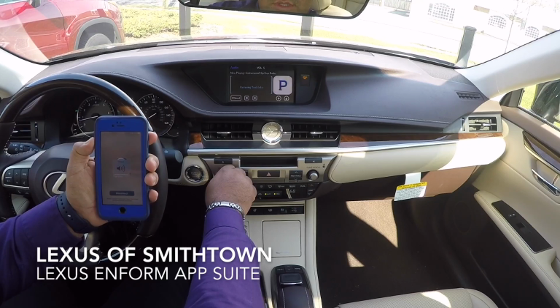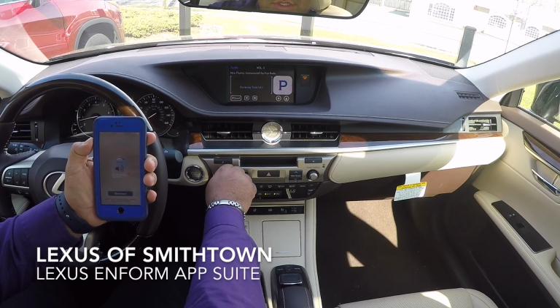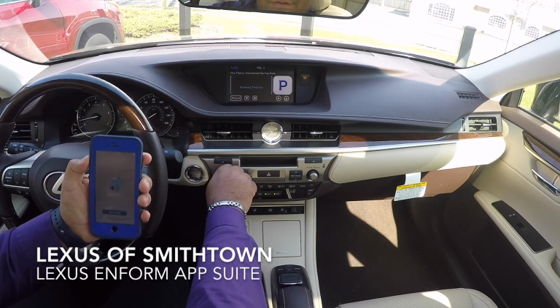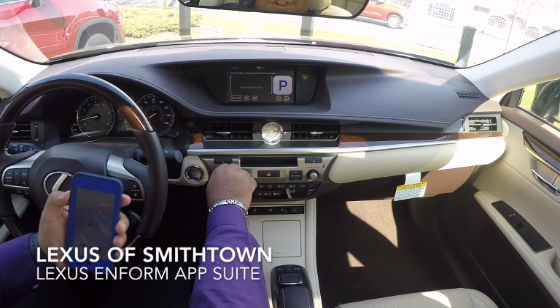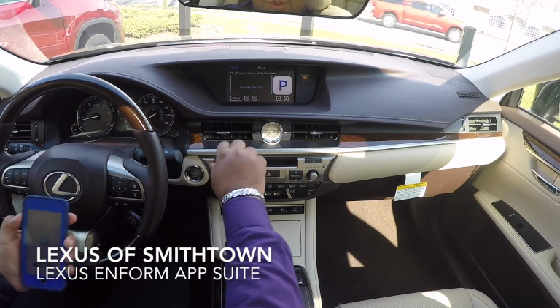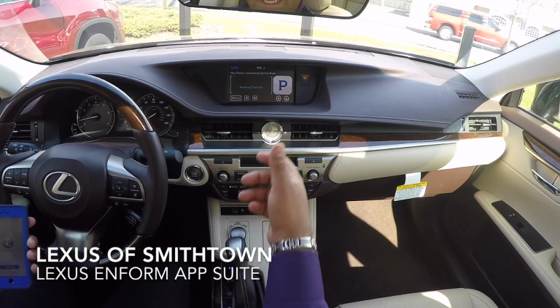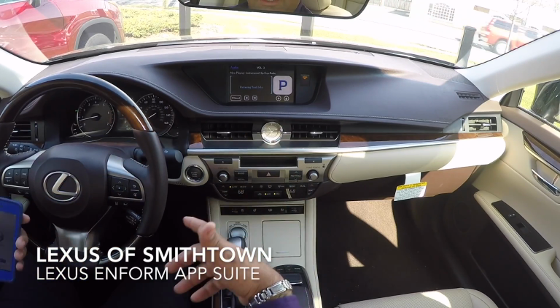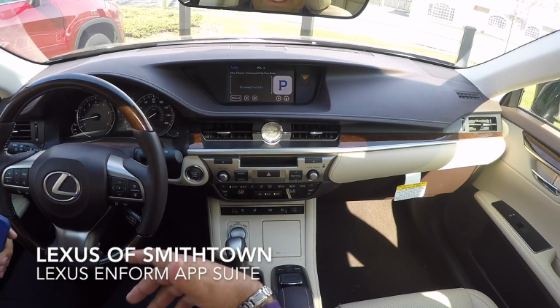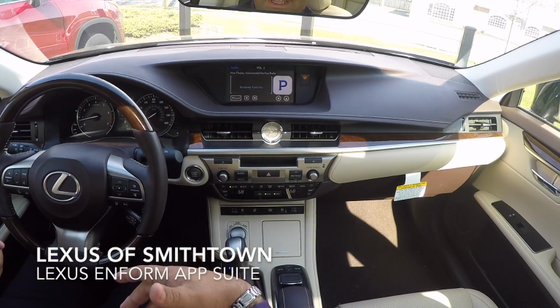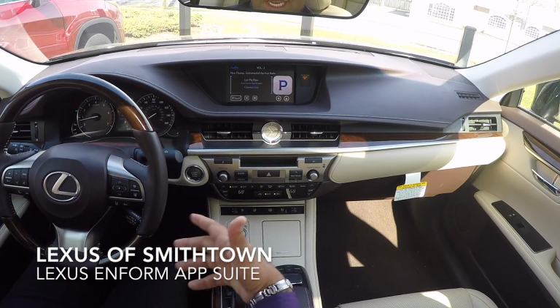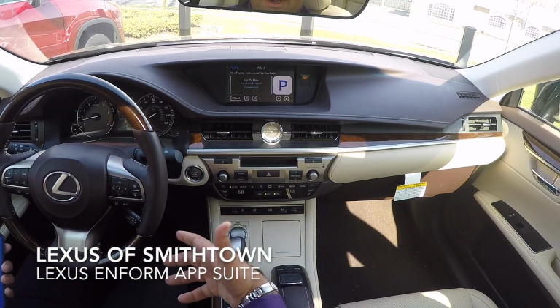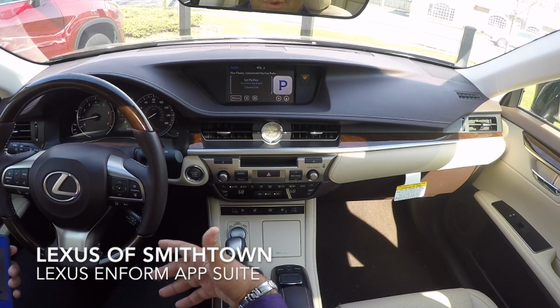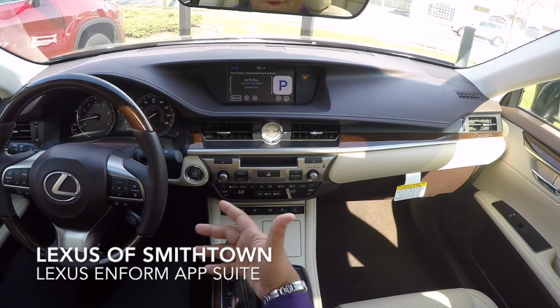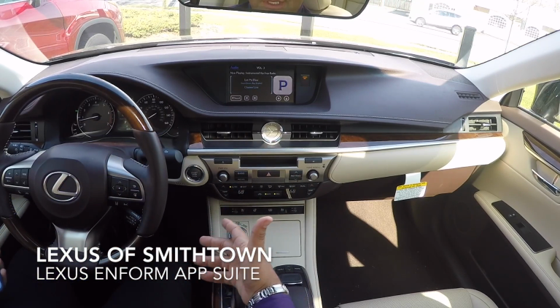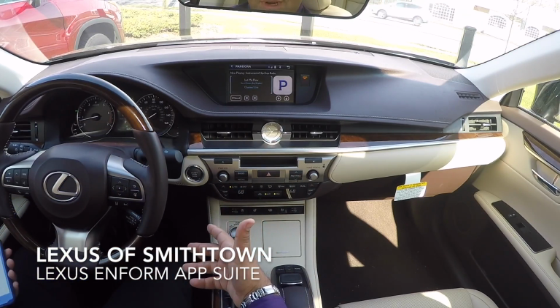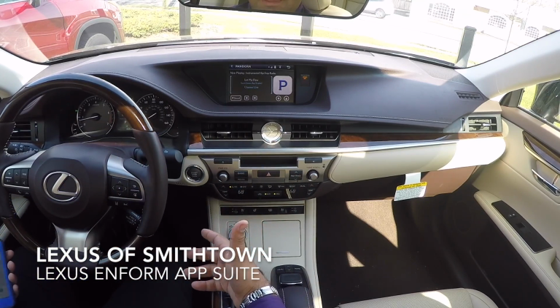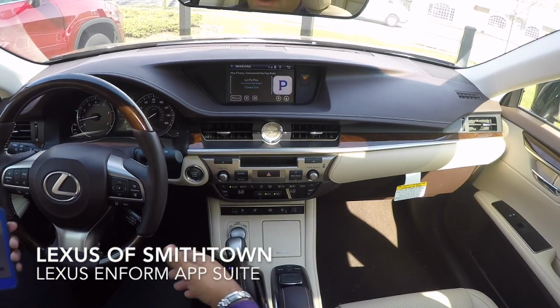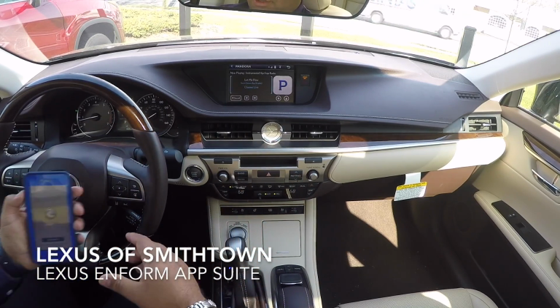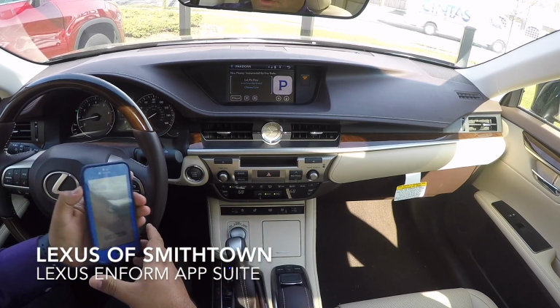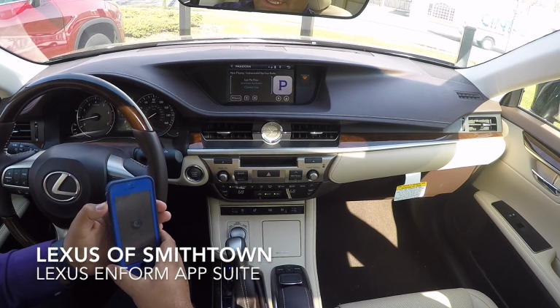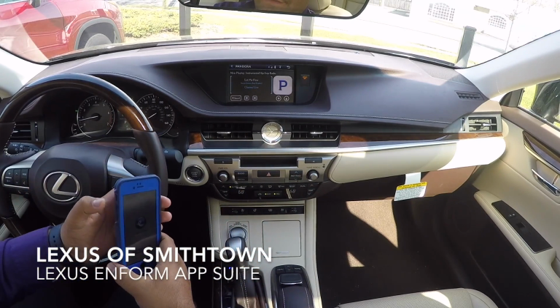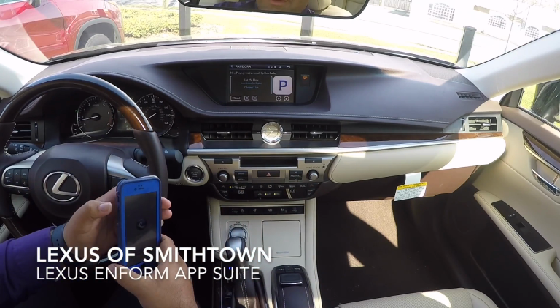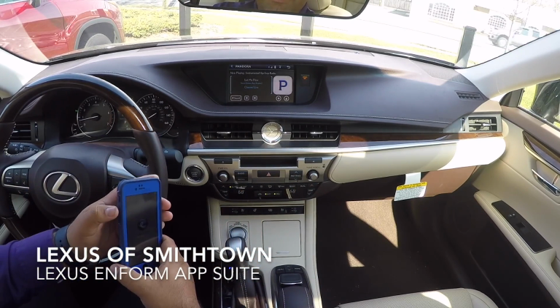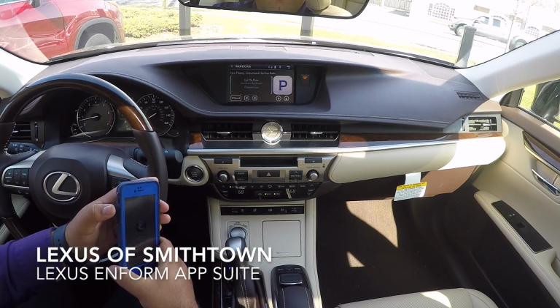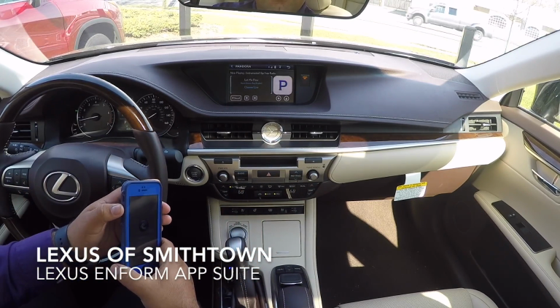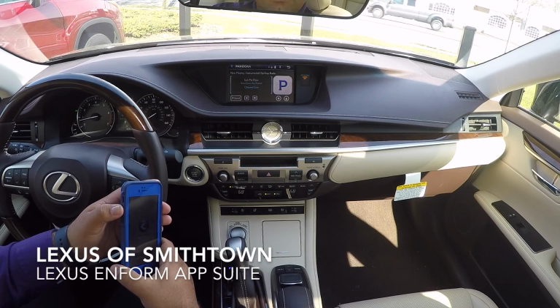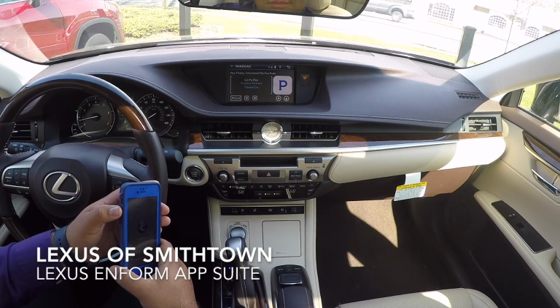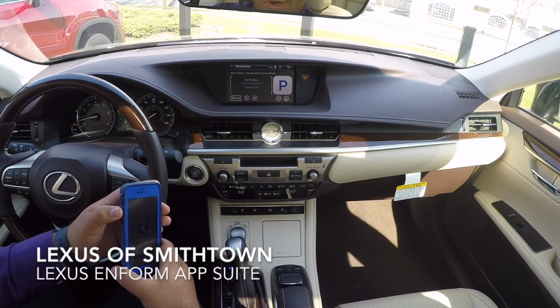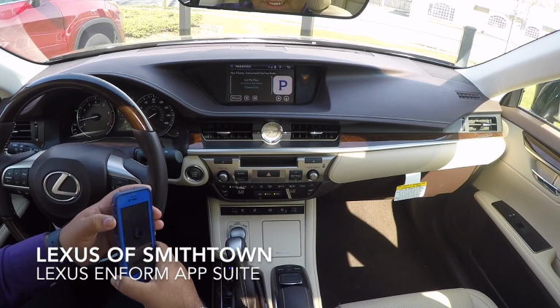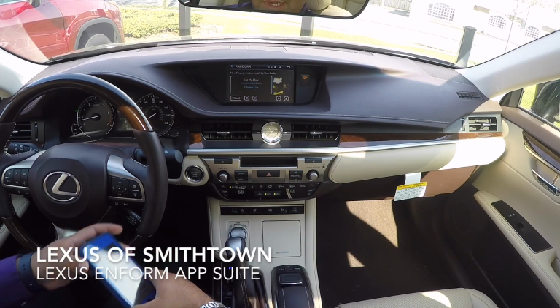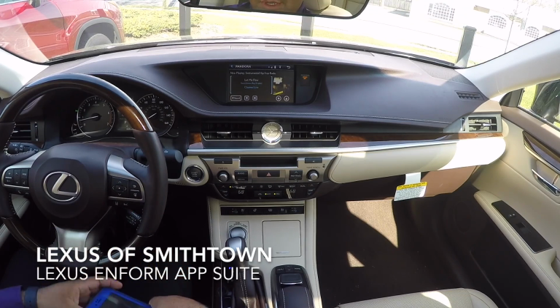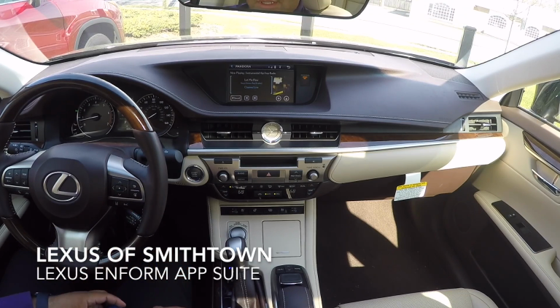Just make sure you raise your volume up on your phone. If you're in the 20s and you can't really hear anything and you're wondering what the problem is, raise the volume up on your phone — that's a big one.